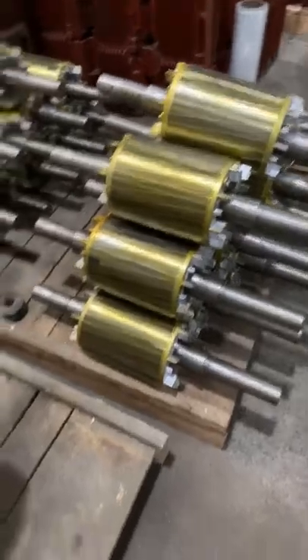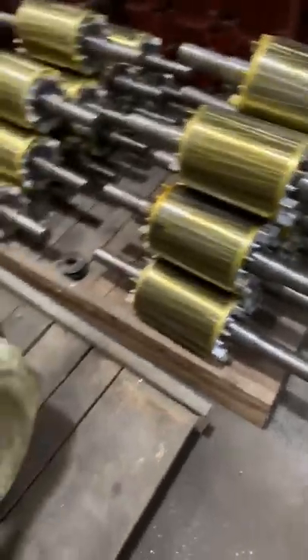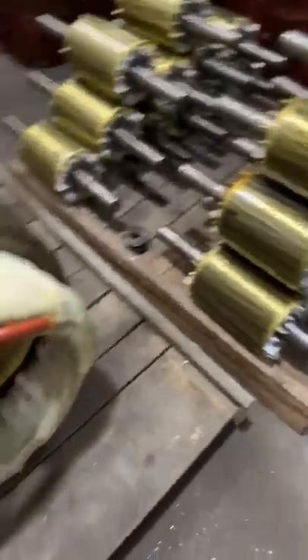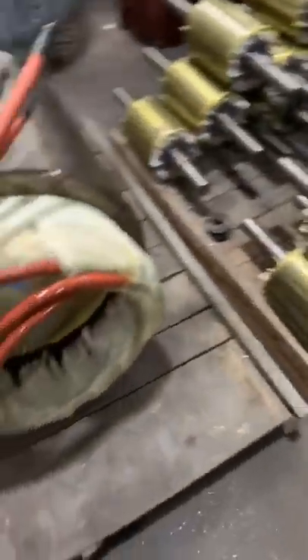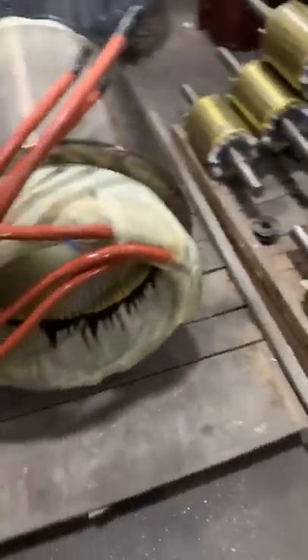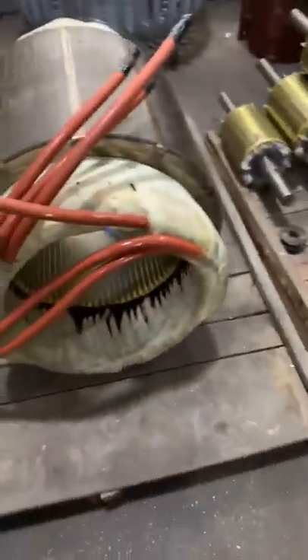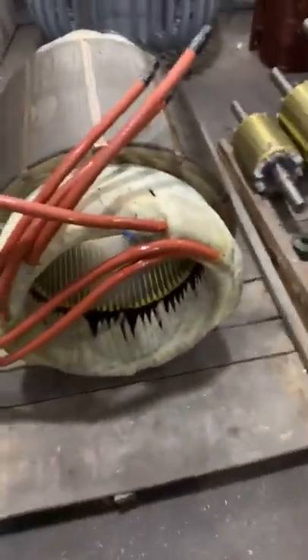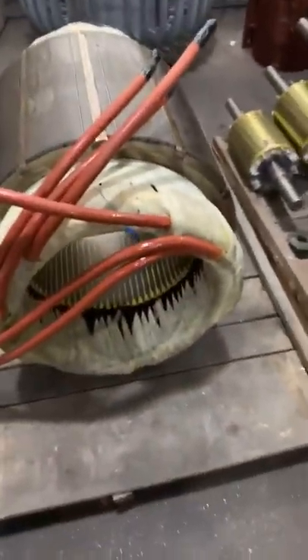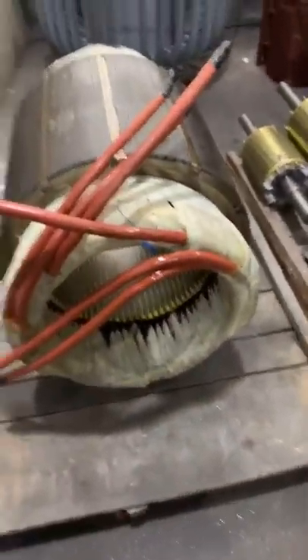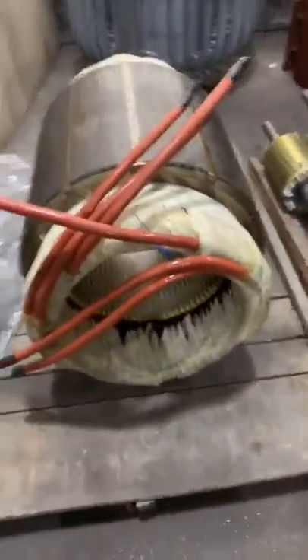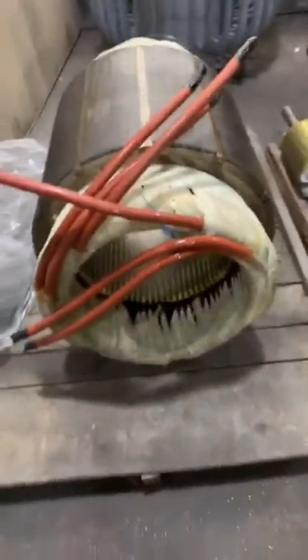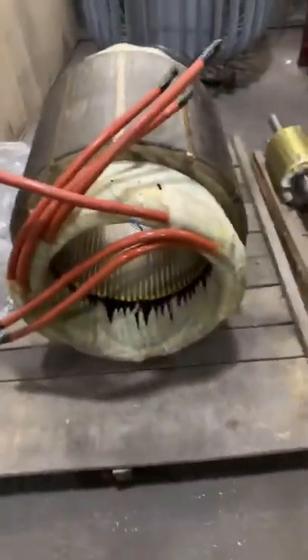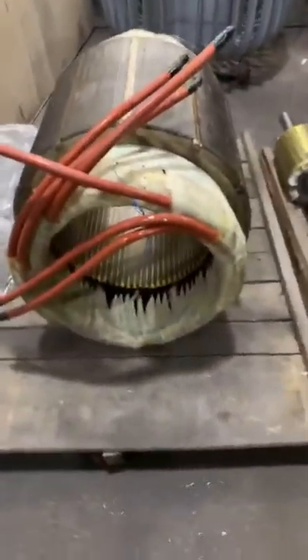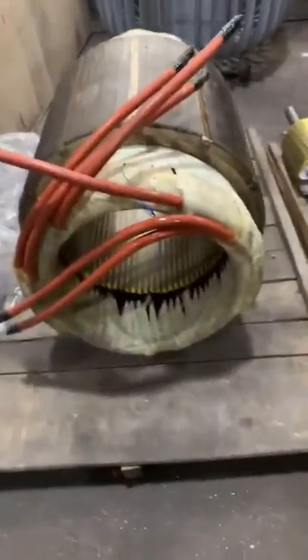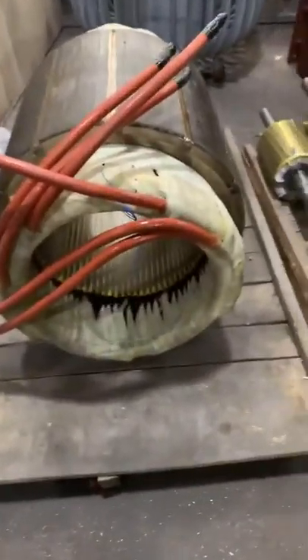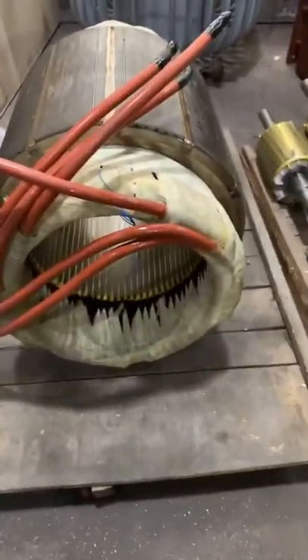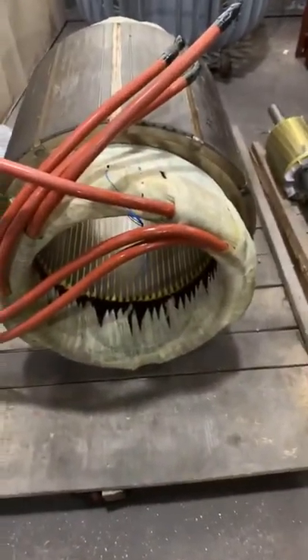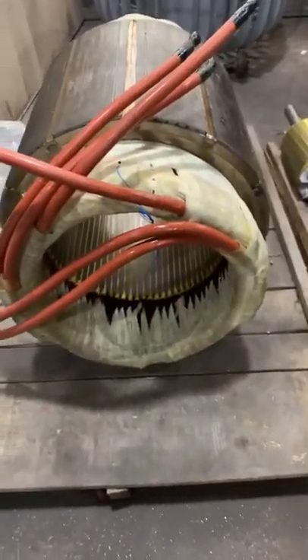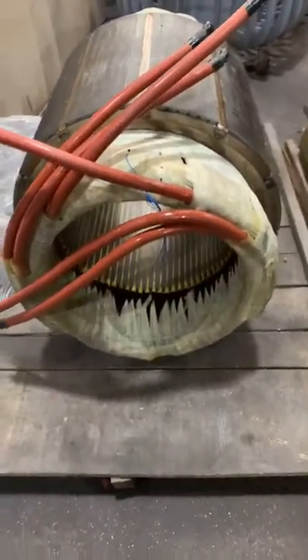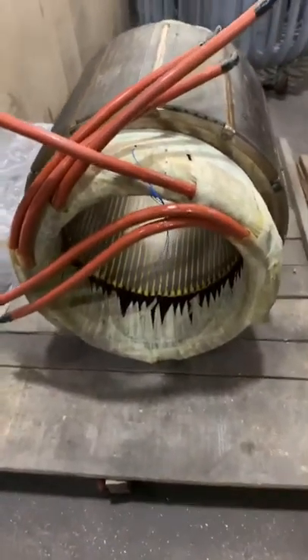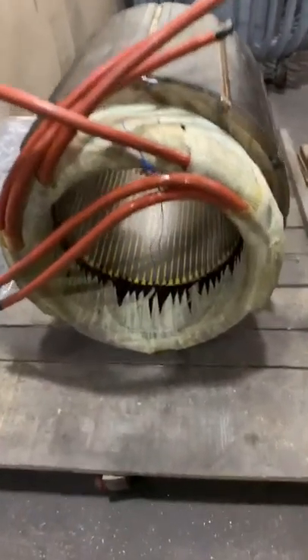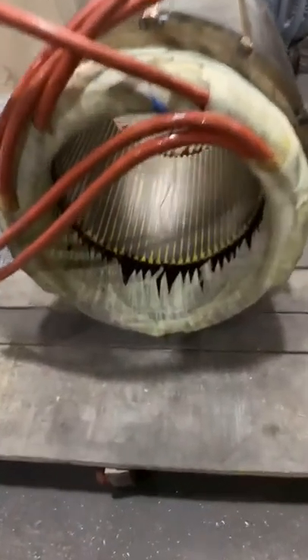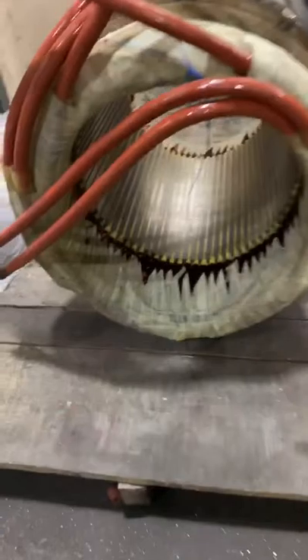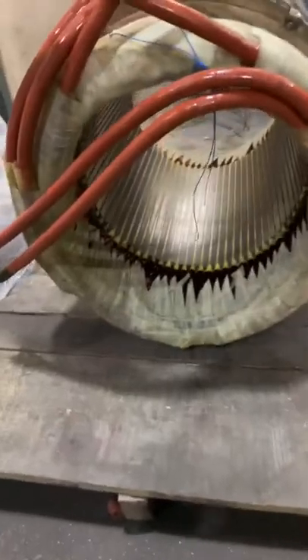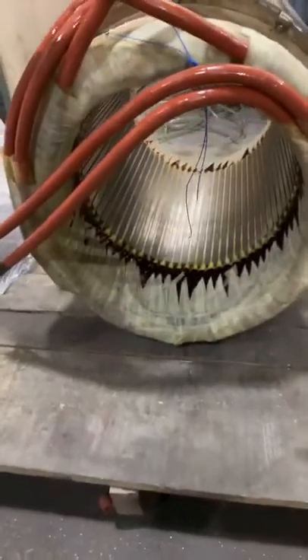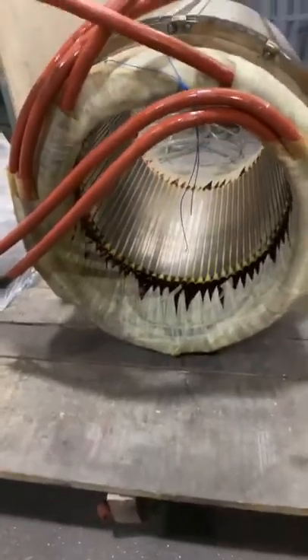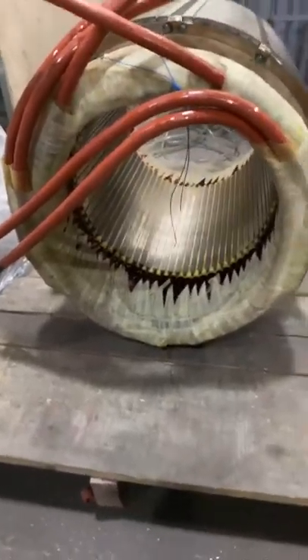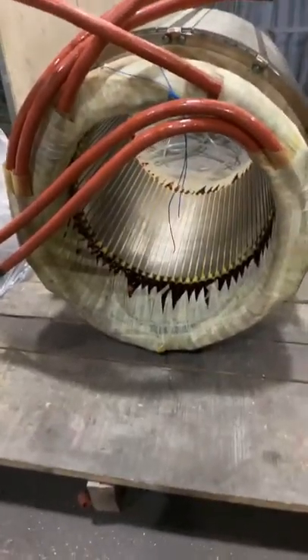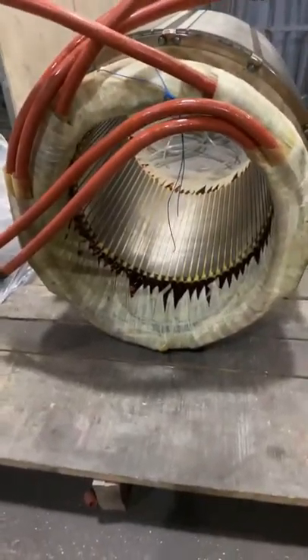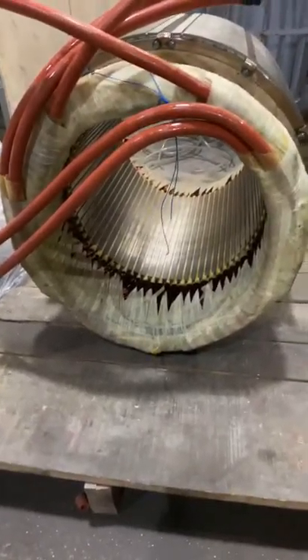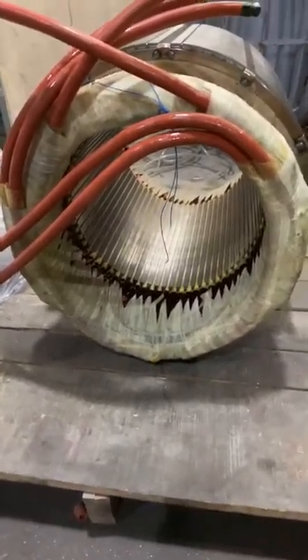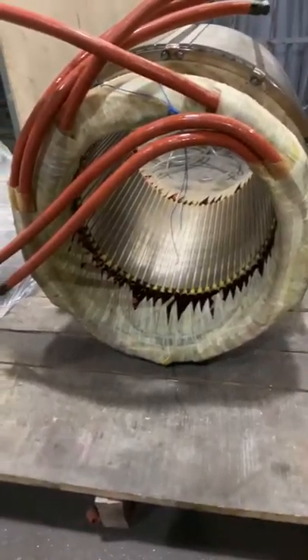And here, this is the stator for 200 horsepower.